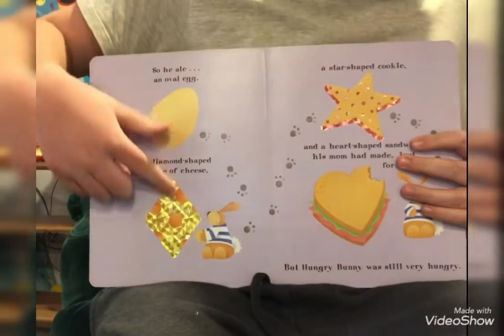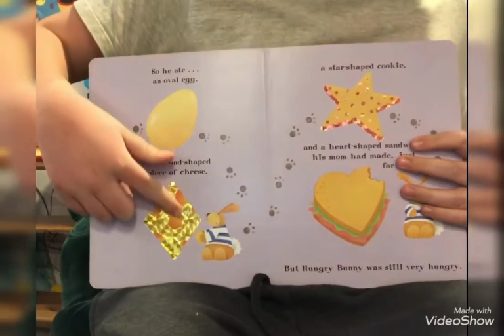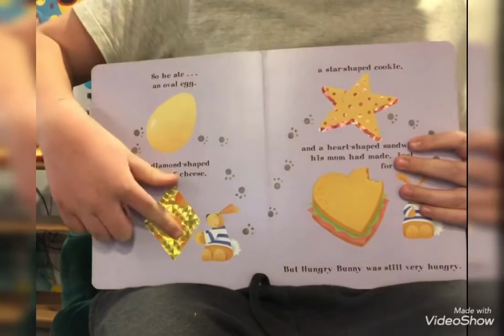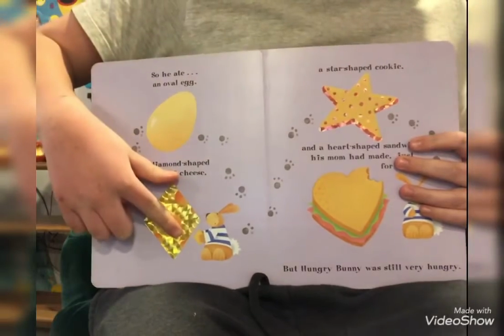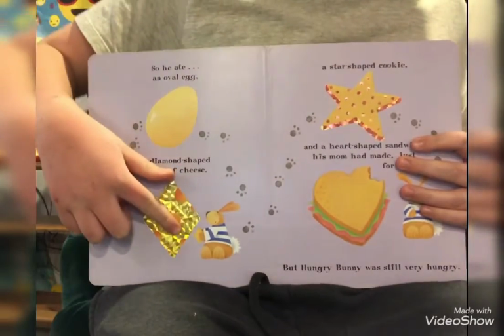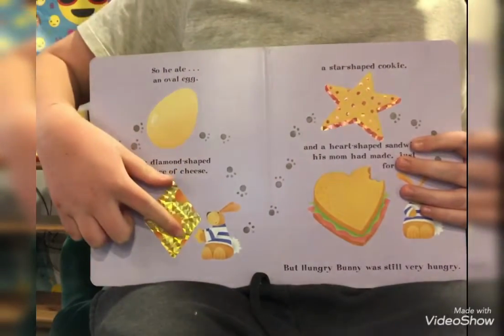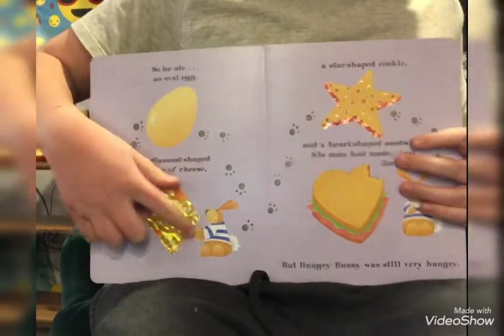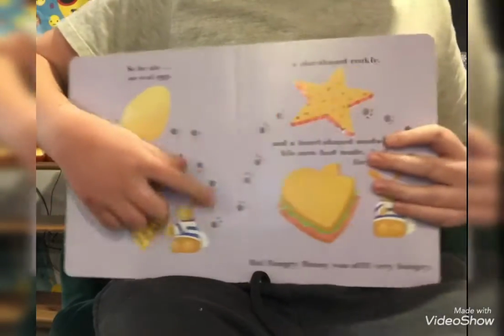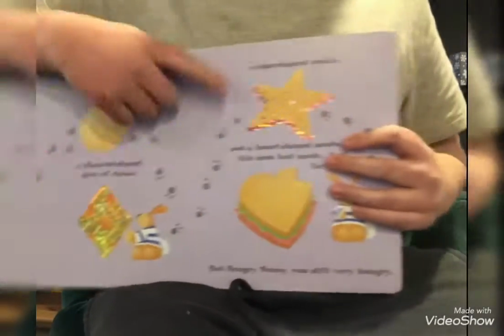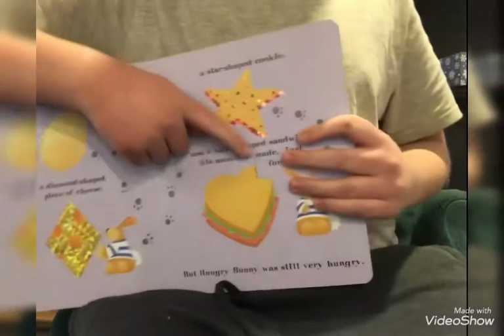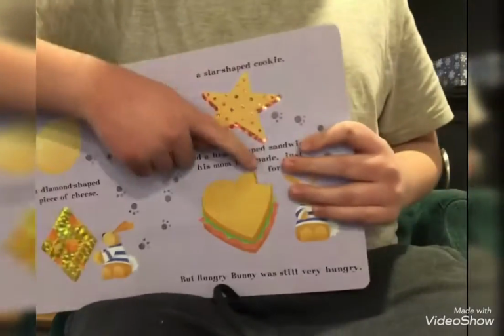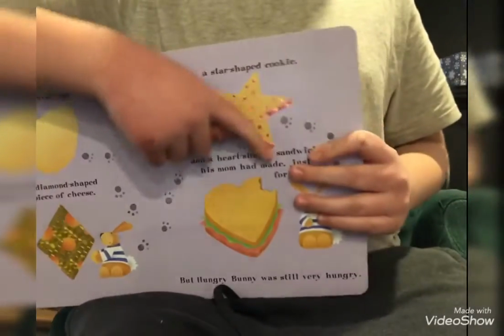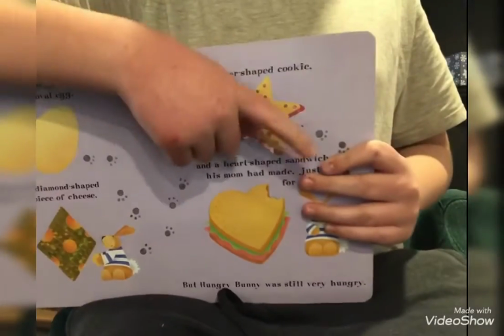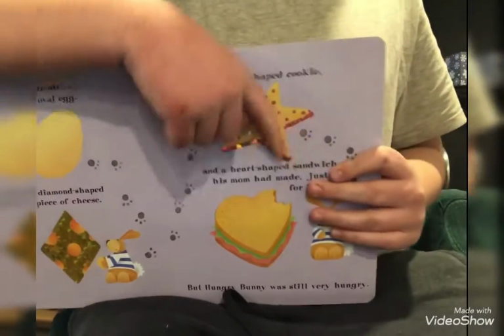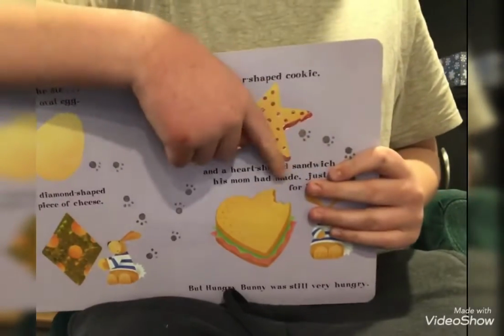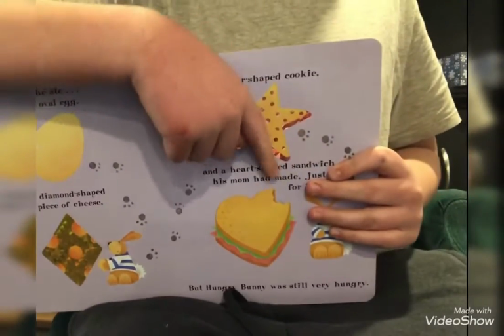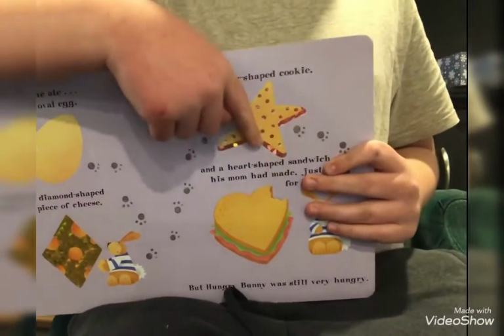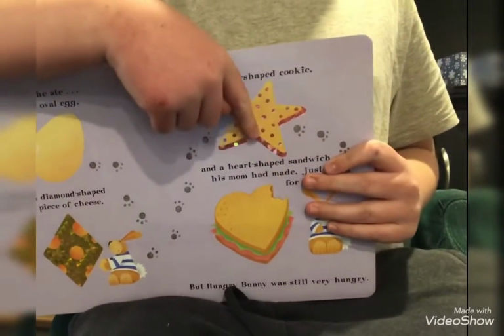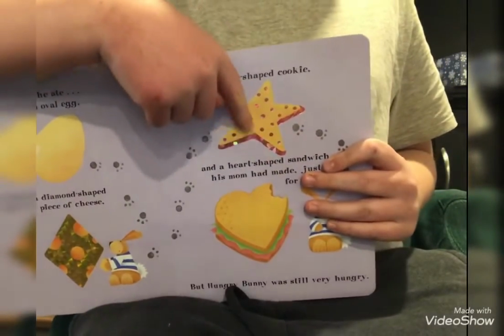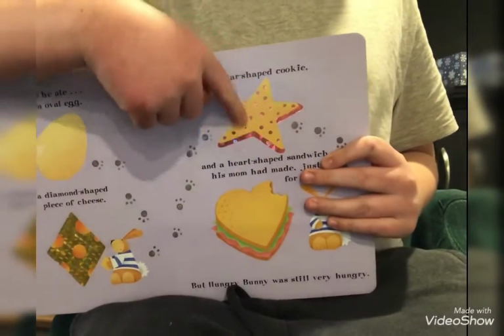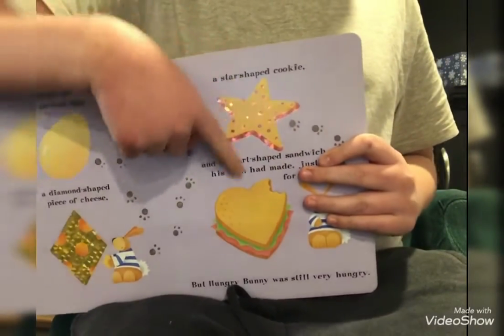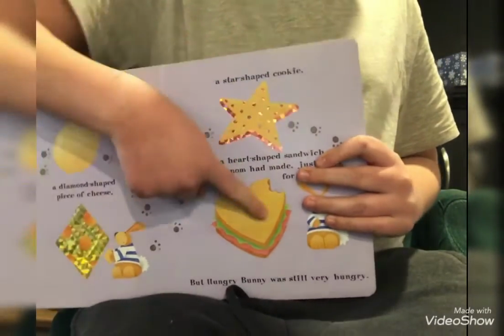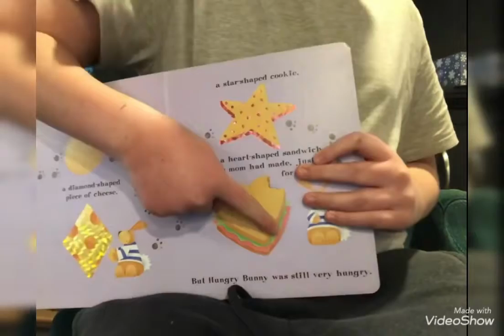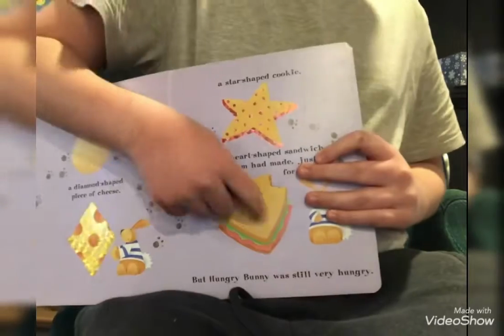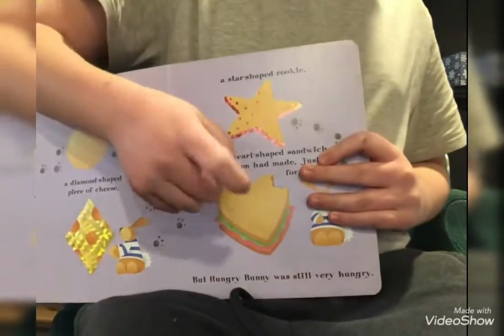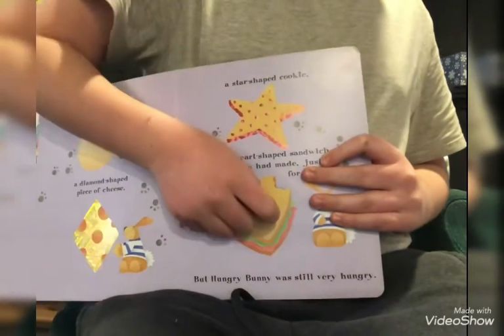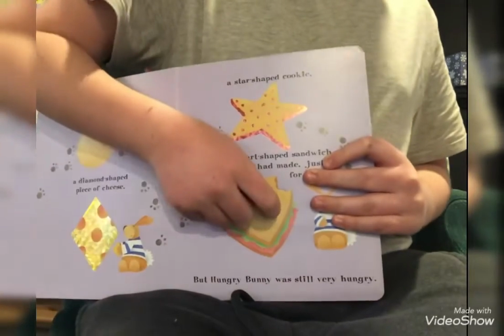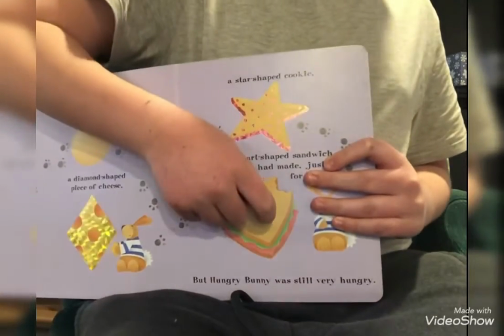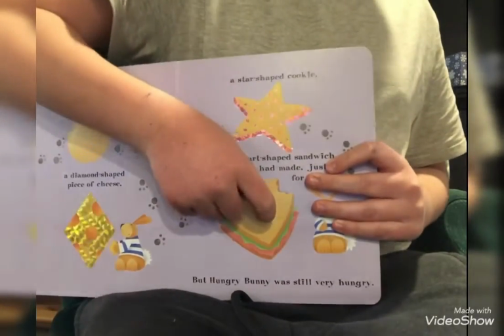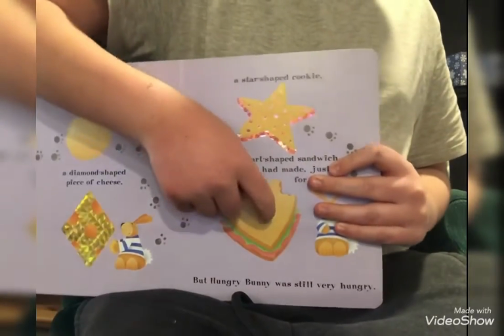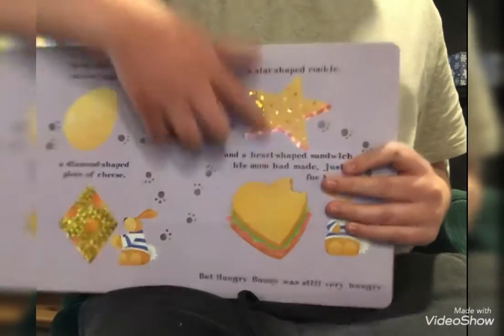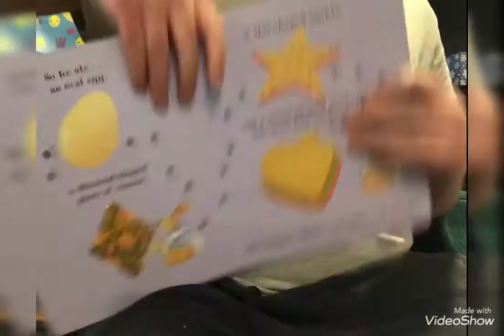the diamond piece of cheese, the star cookie, and the heart-shaped sandwich.